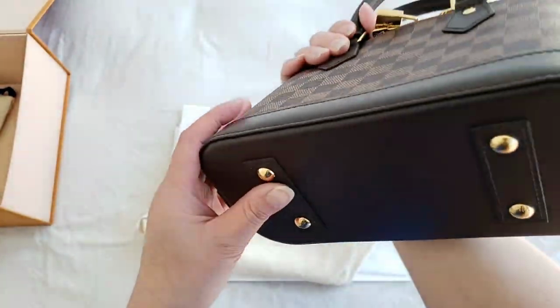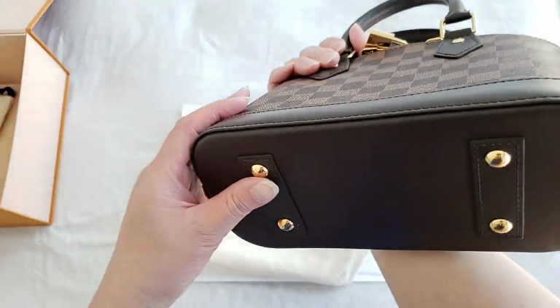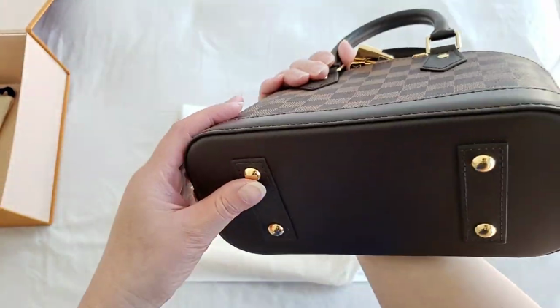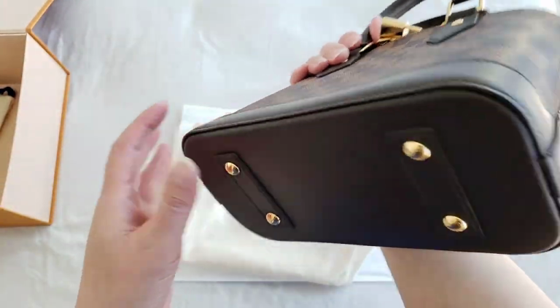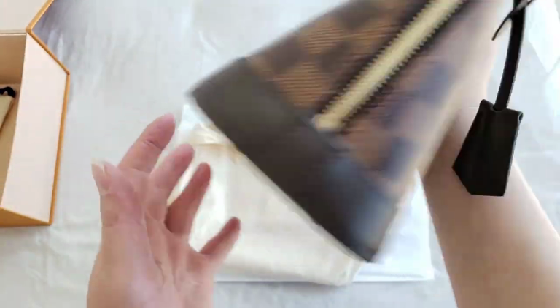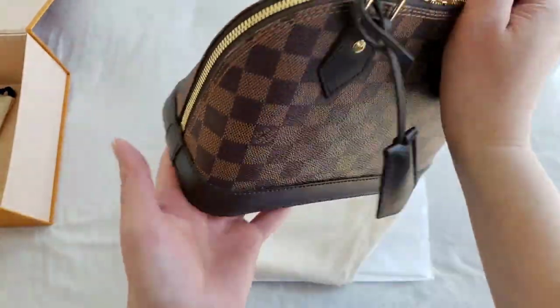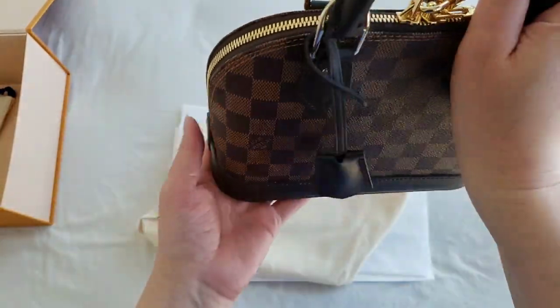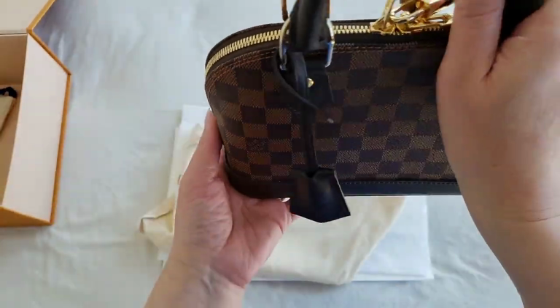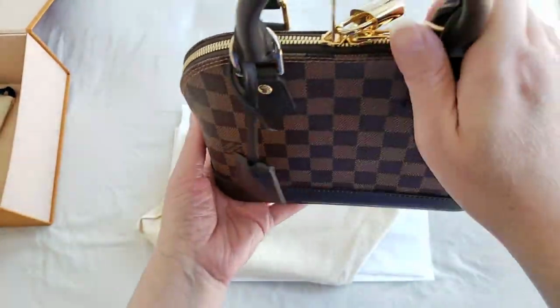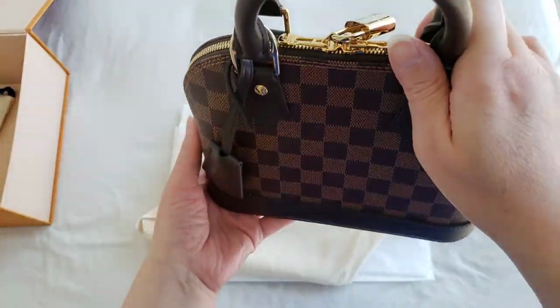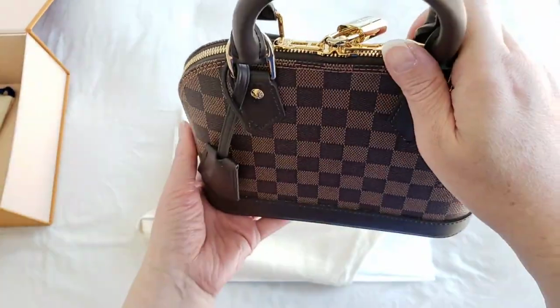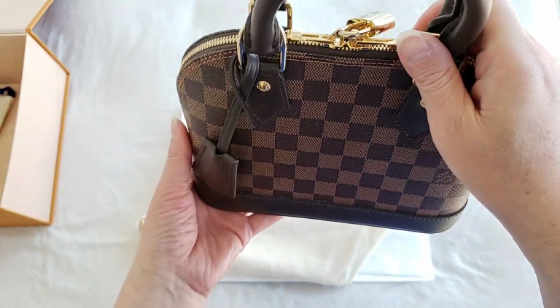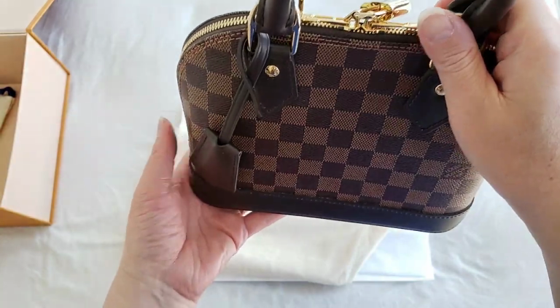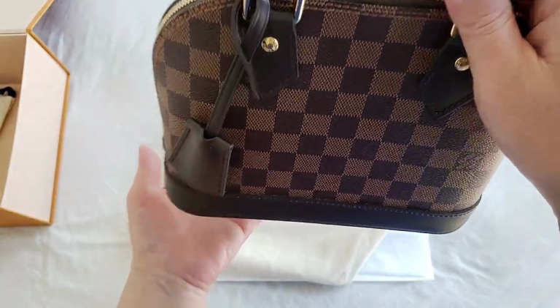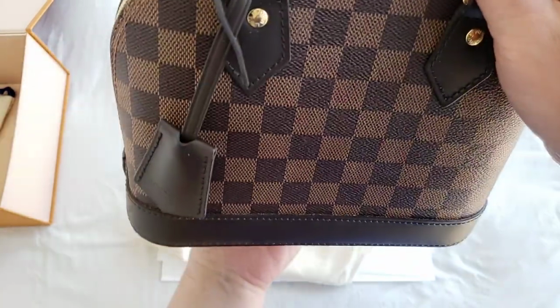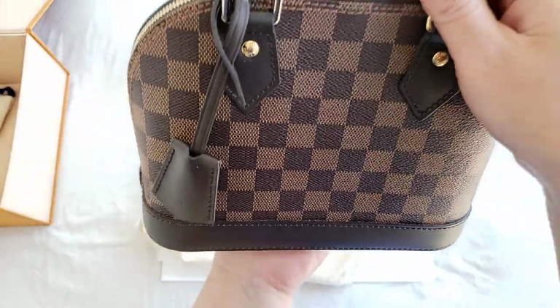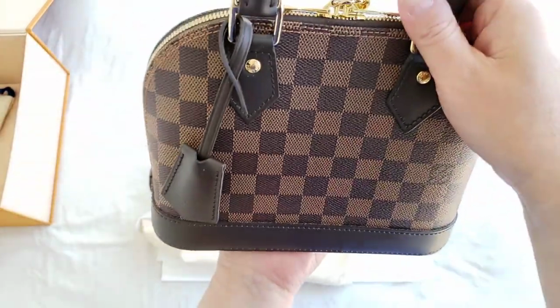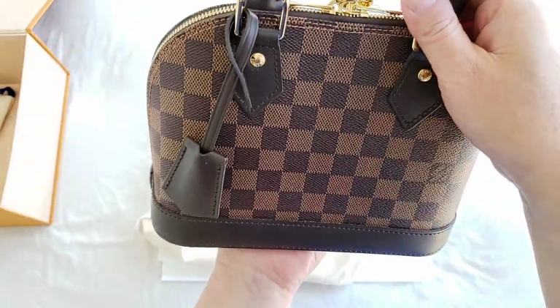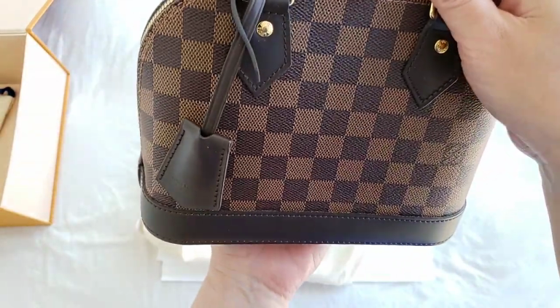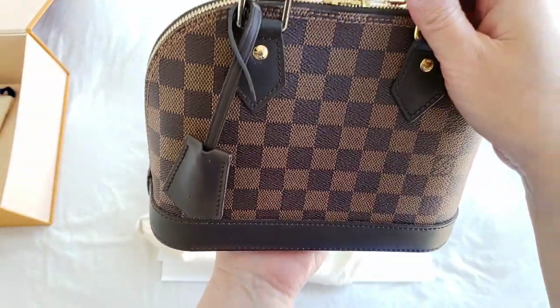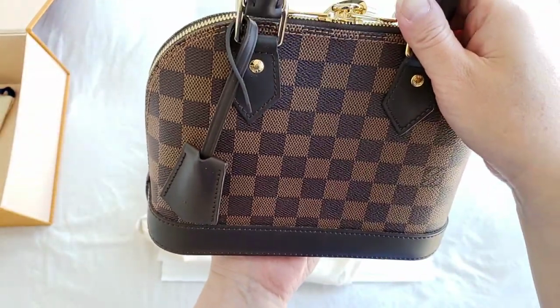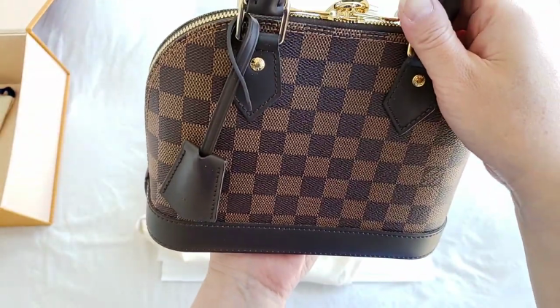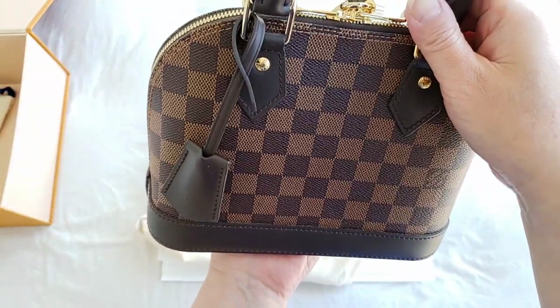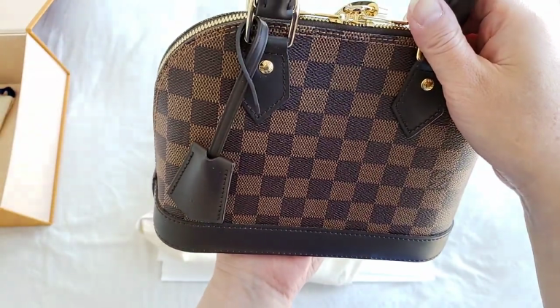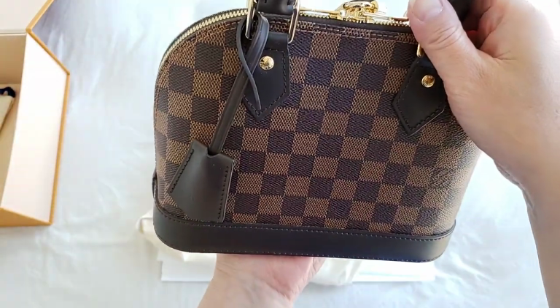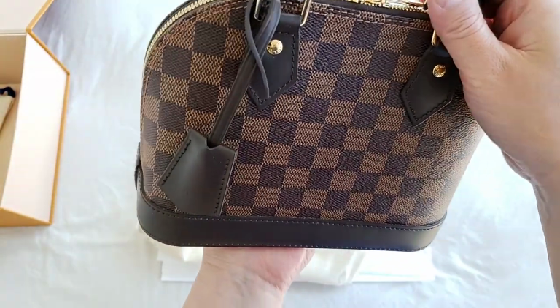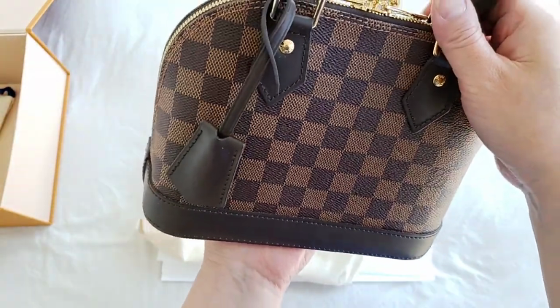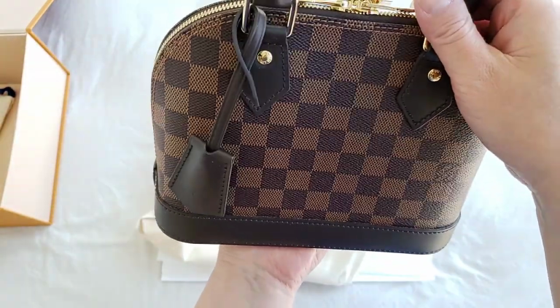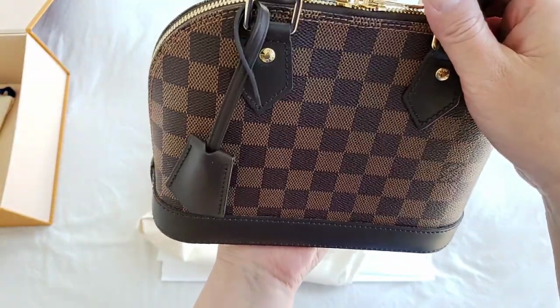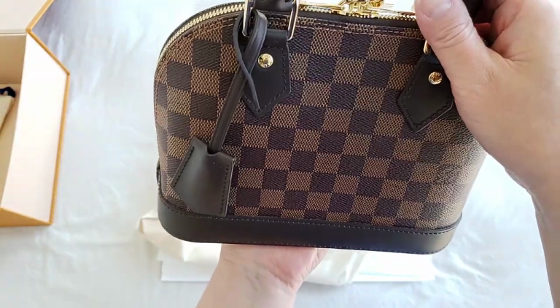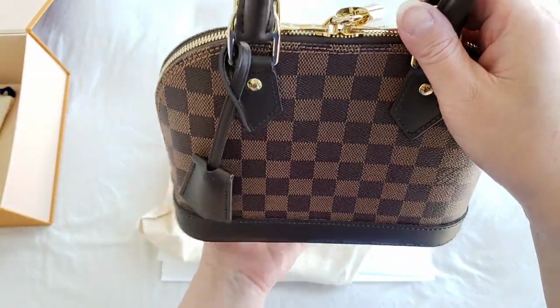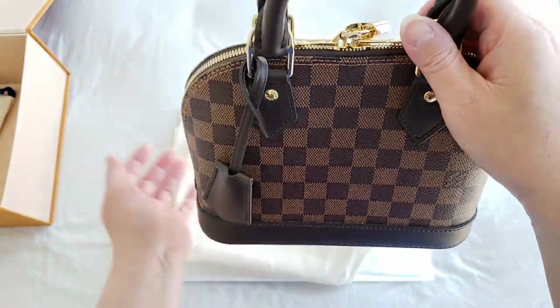It does come in two sizes: the BB, which is the one that I have, and the bigger size.